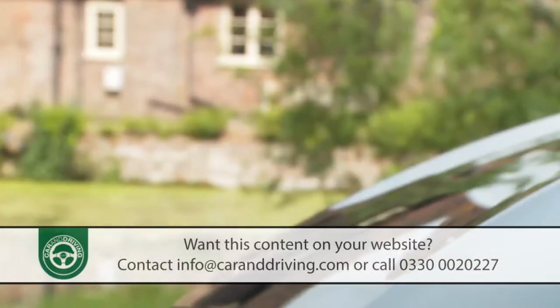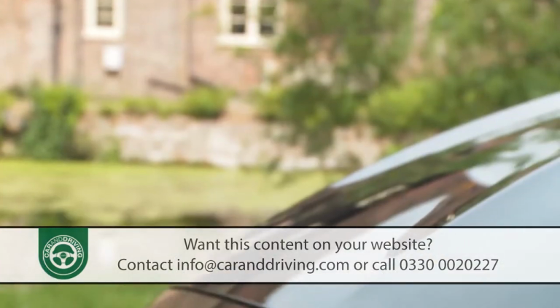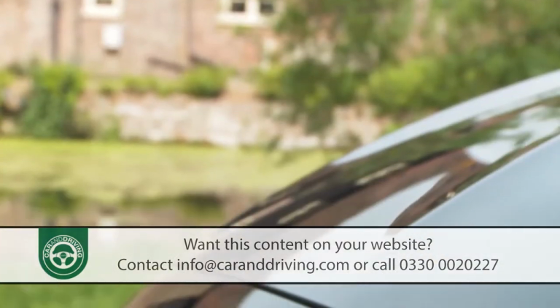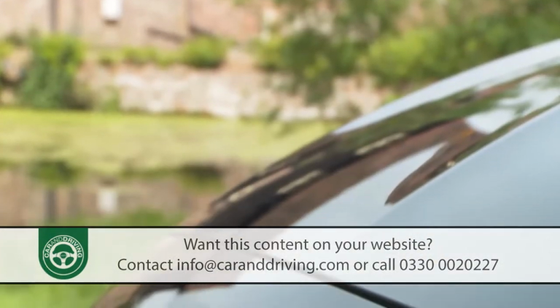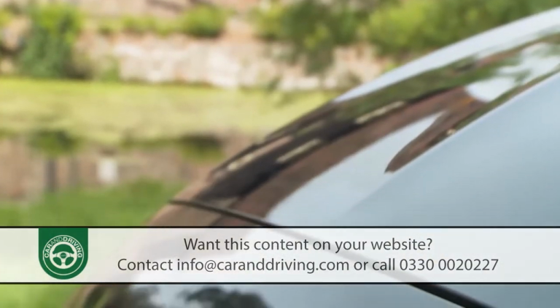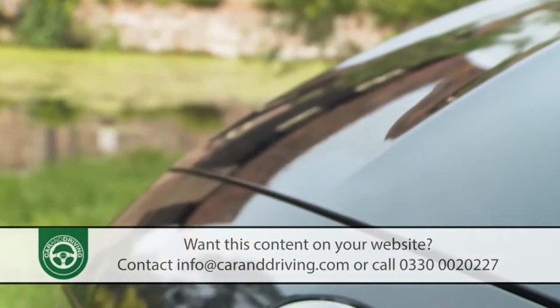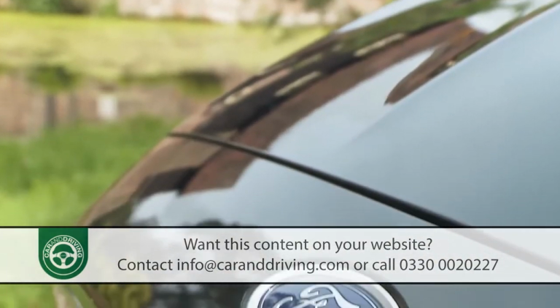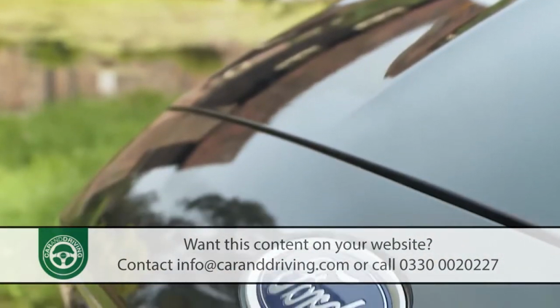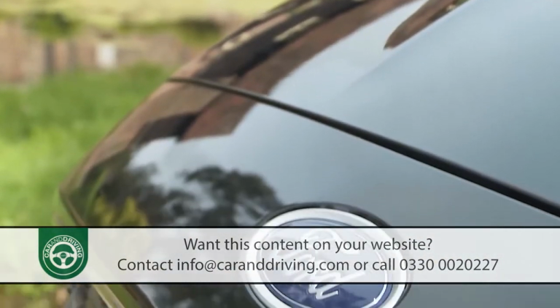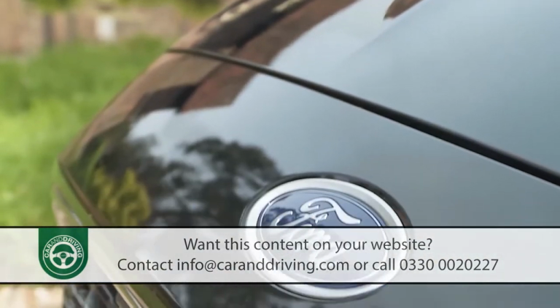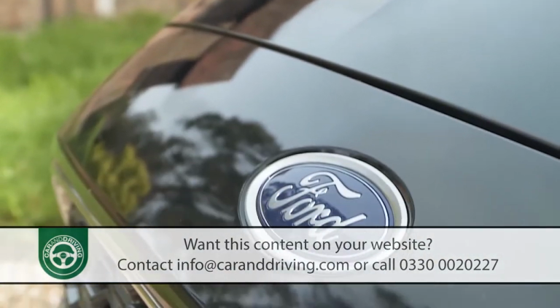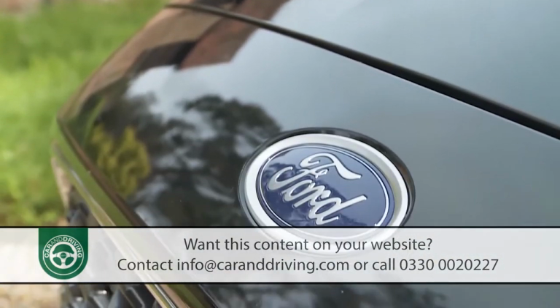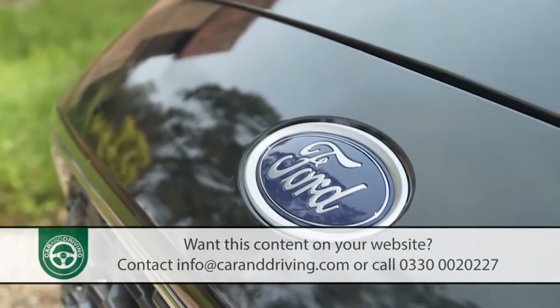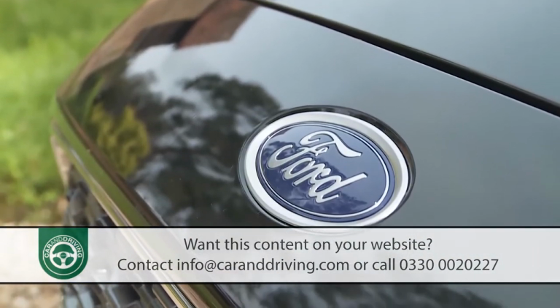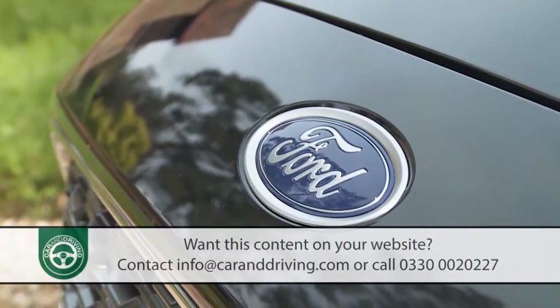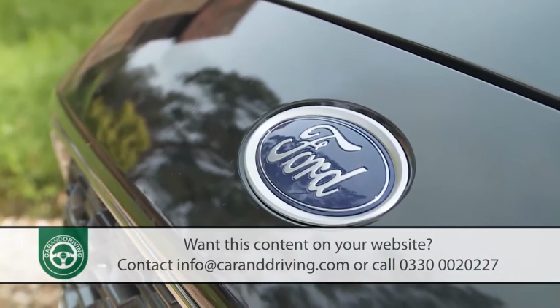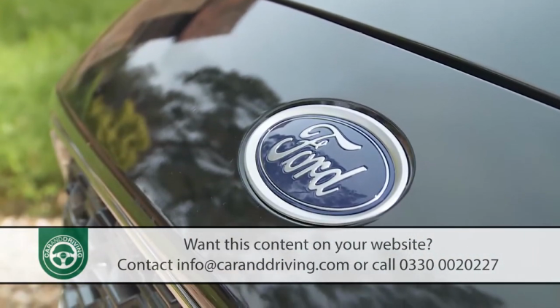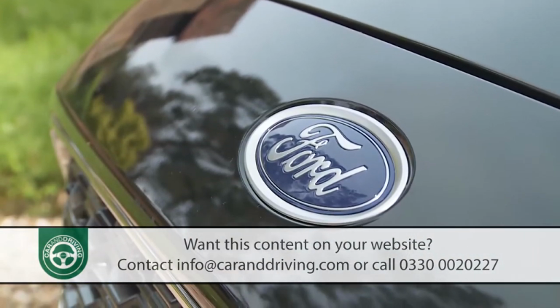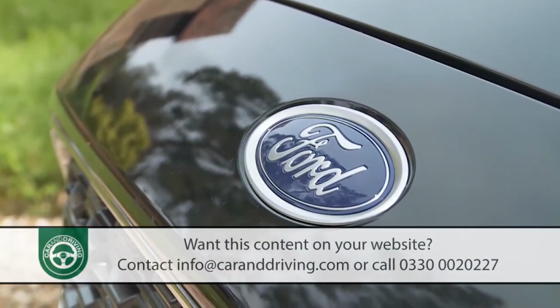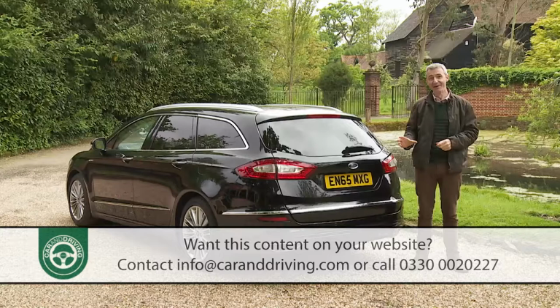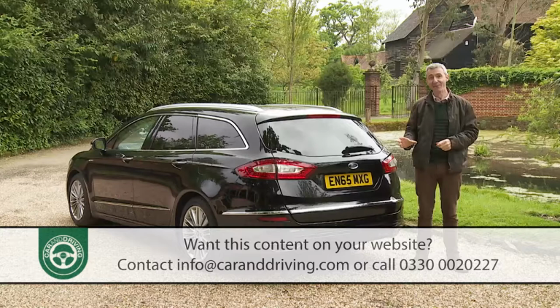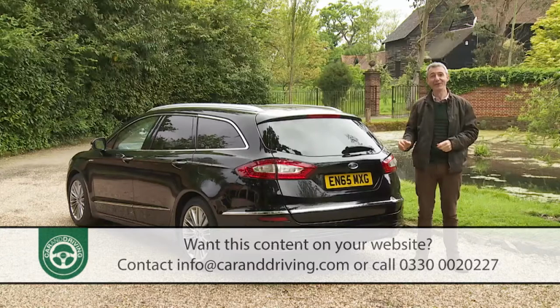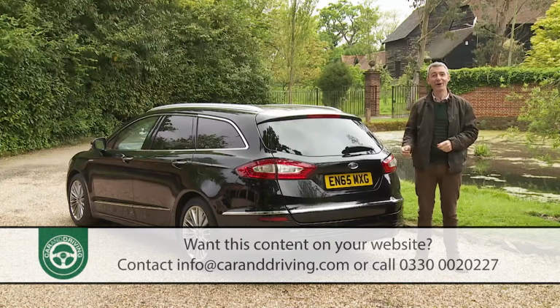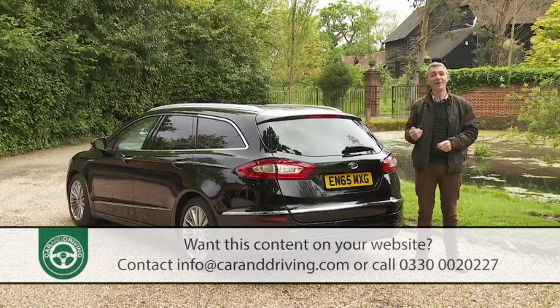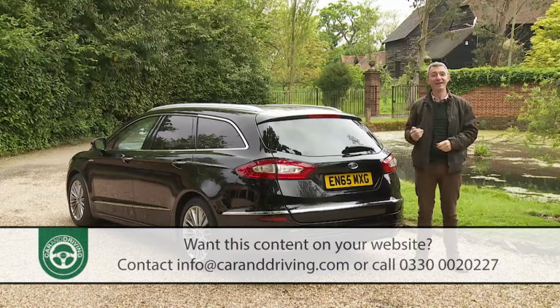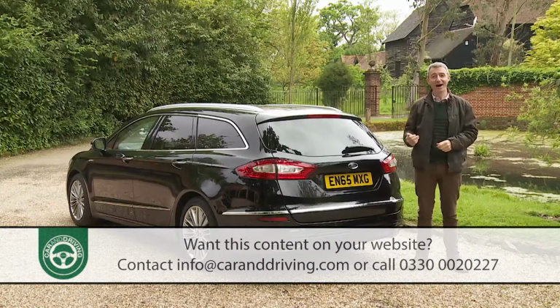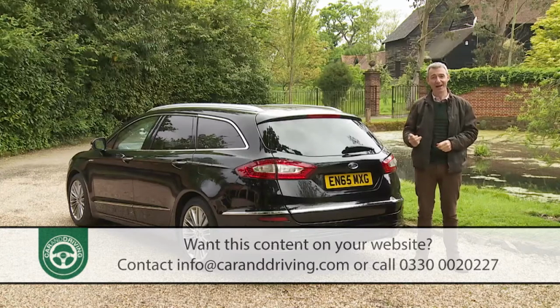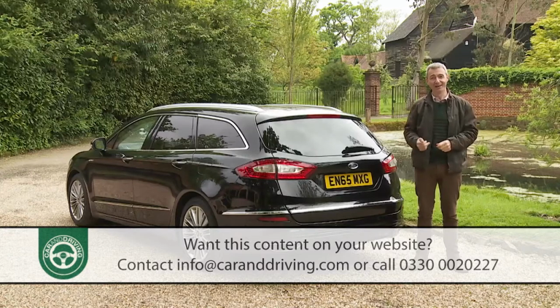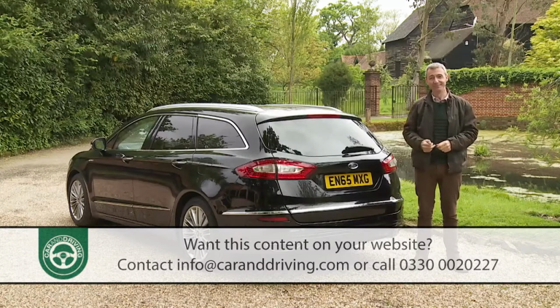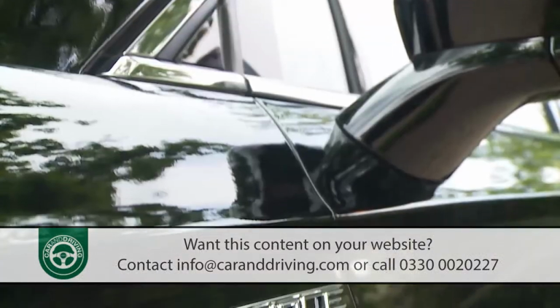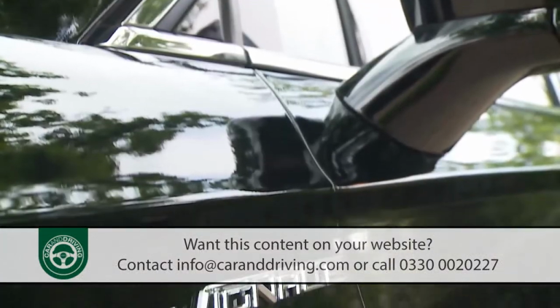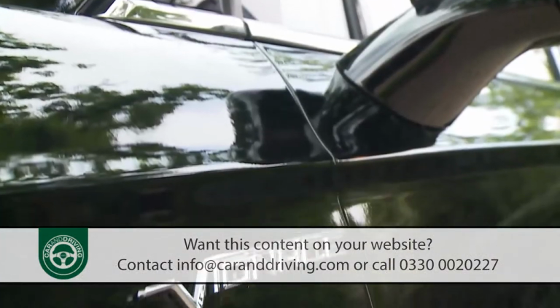For a business buyer in particular, choosing a model of this sort is almost expected these days. The thought of considering something like a Ford Mondeo in preference would usually be inconceivable, however plushly the car was specified — but could that change? Well, the blue oval brand reckons it might with this car, the Mondeo Vignale.